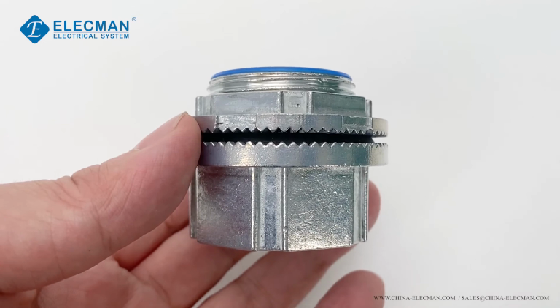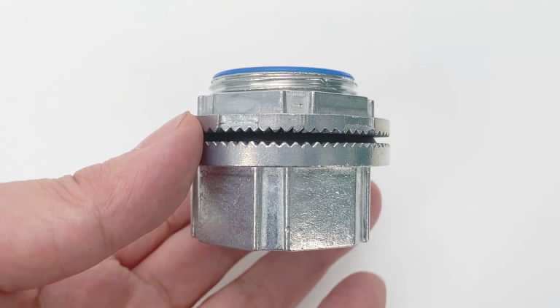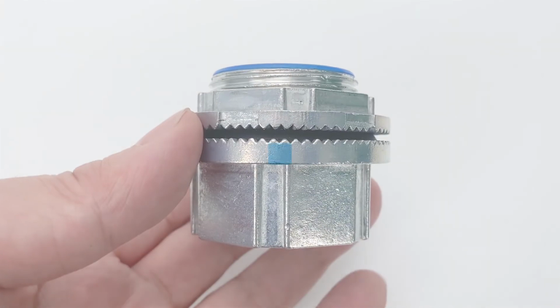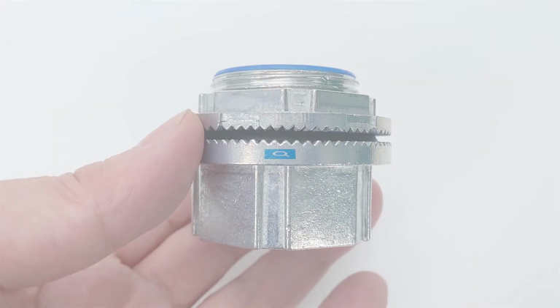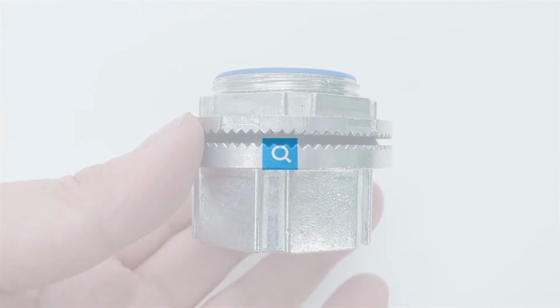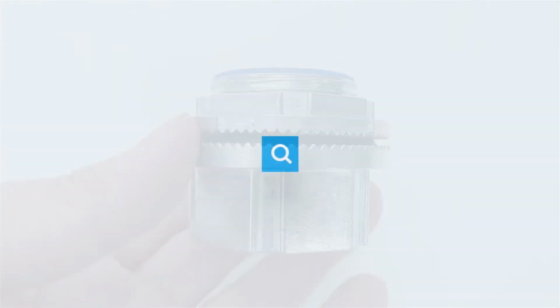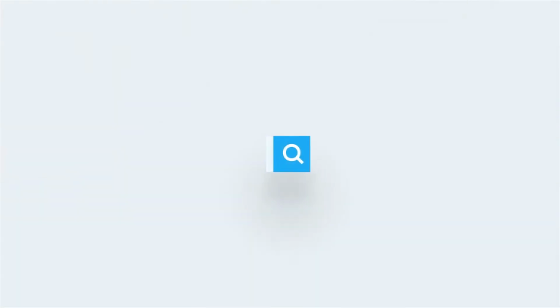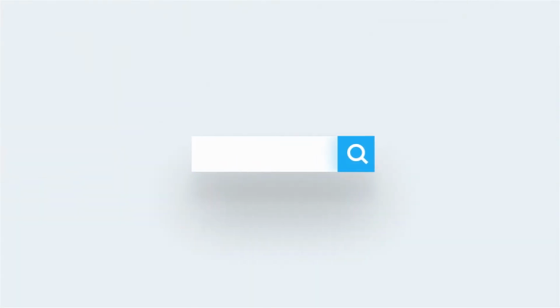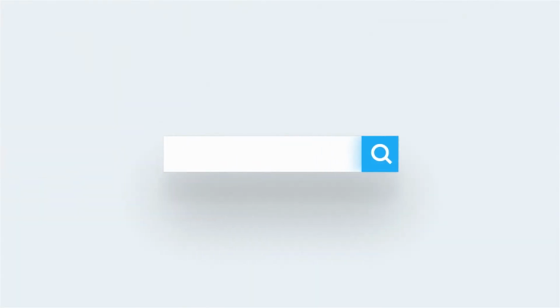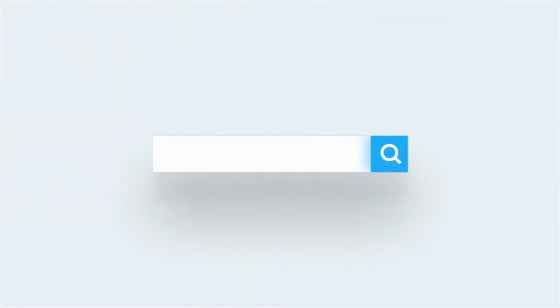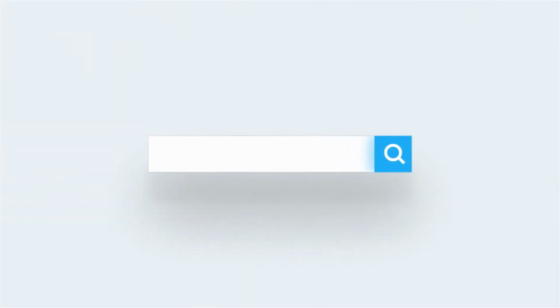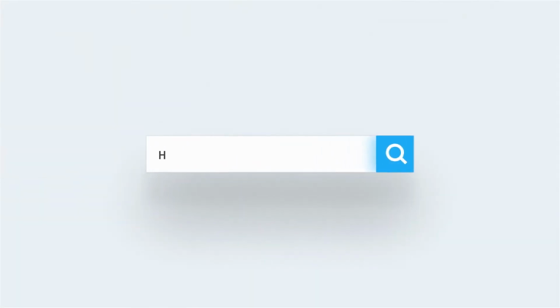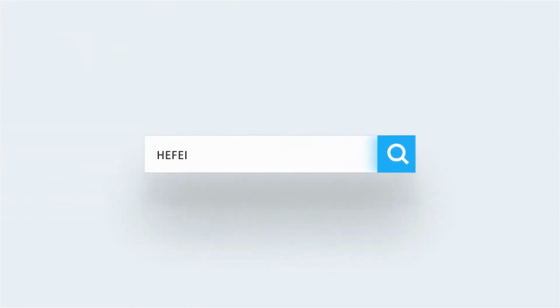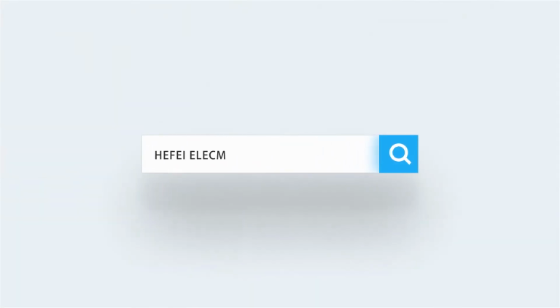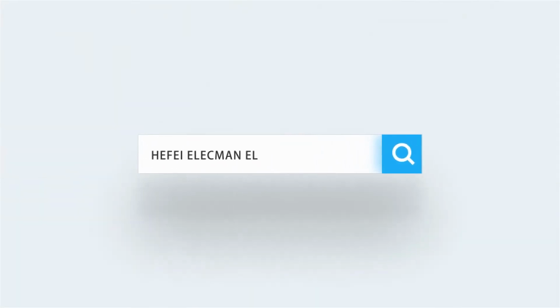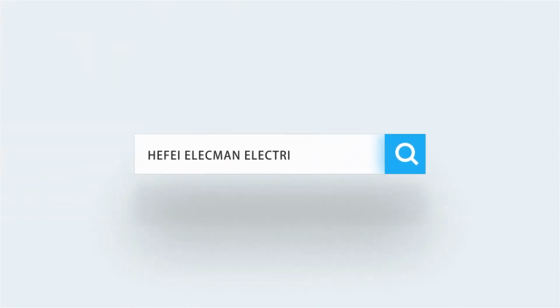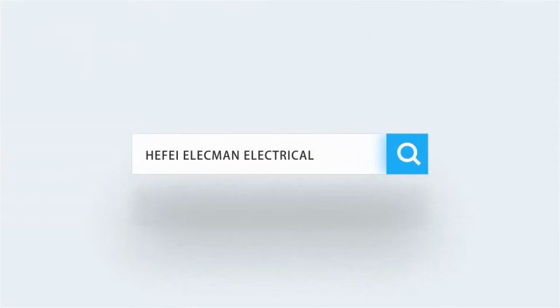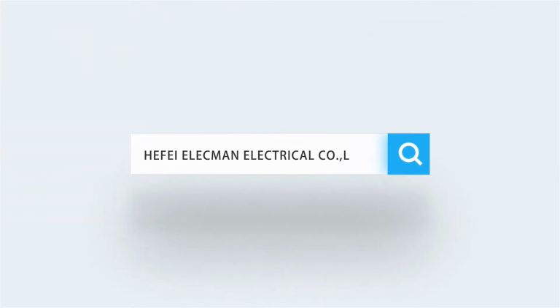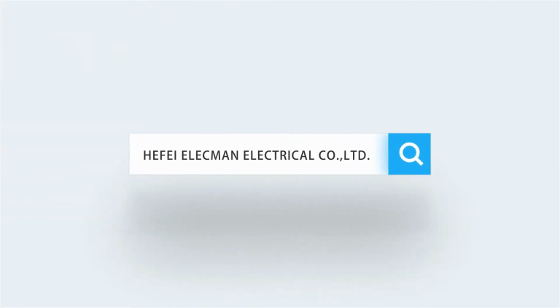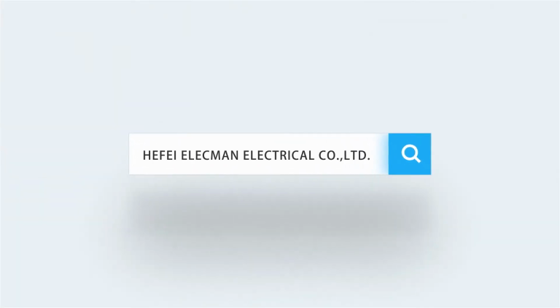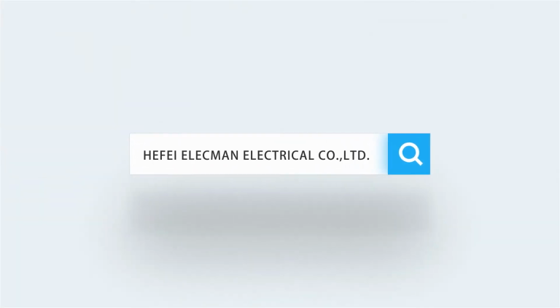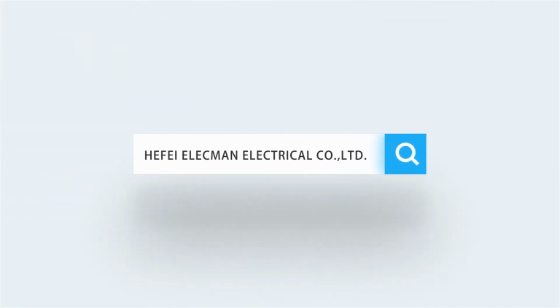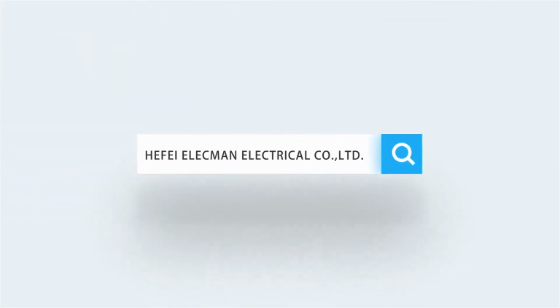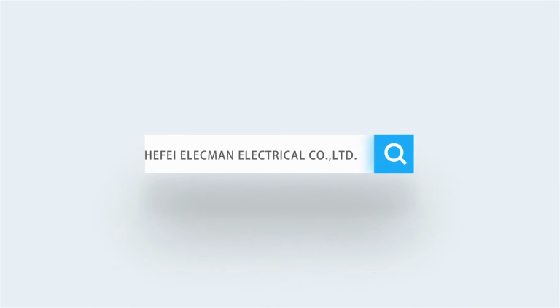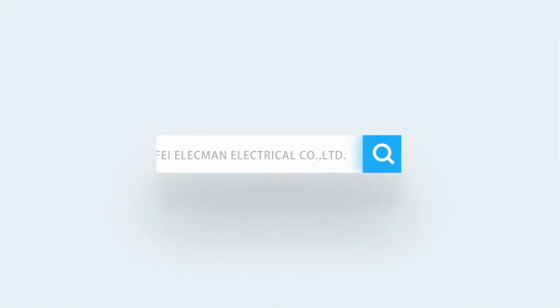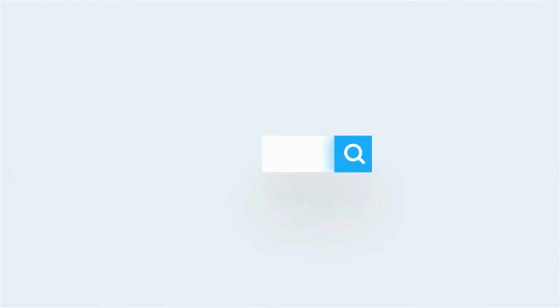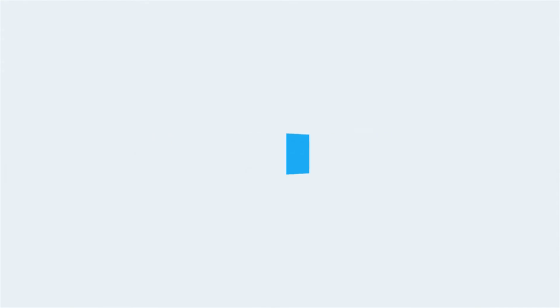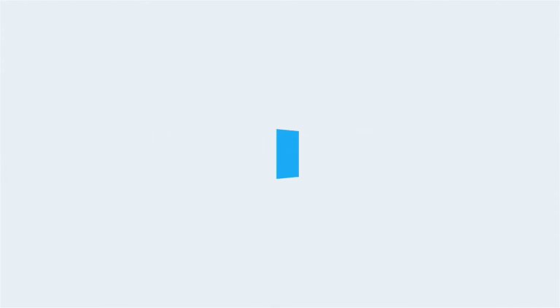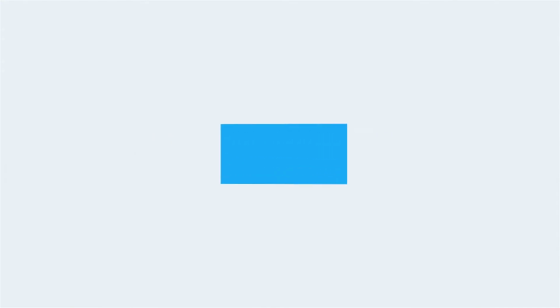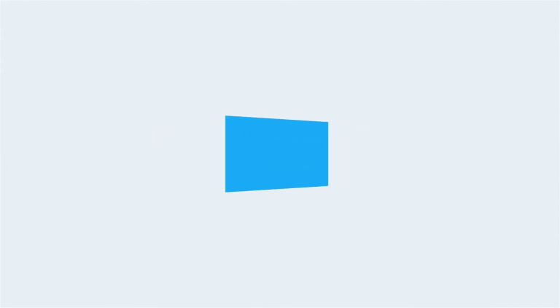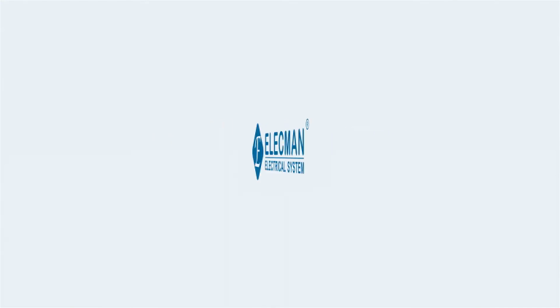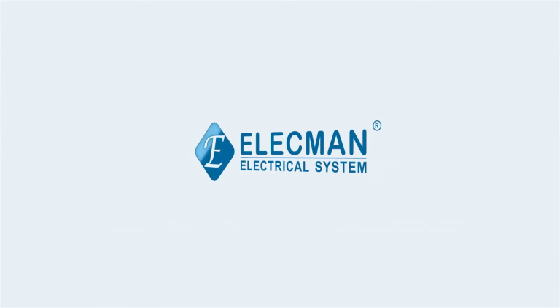If you want more information, please search Heffy Elekman Electrical Ltd. Company.